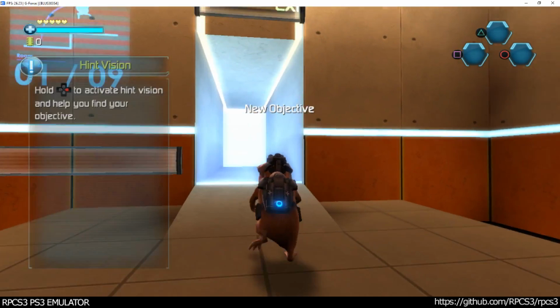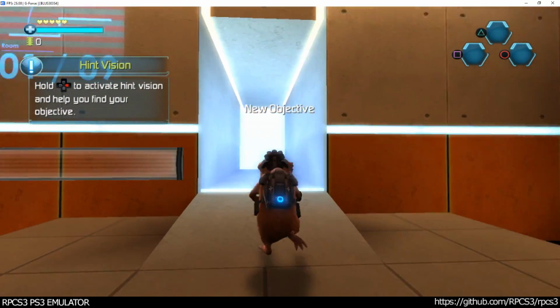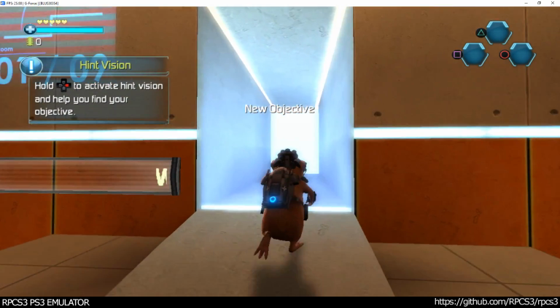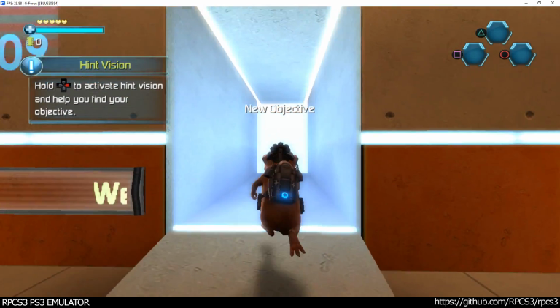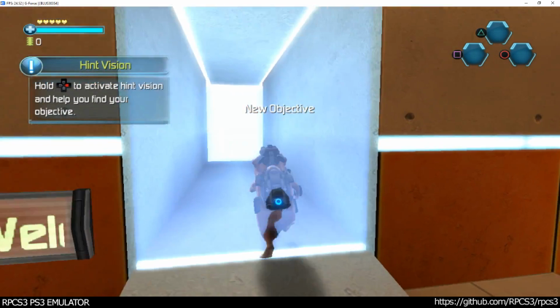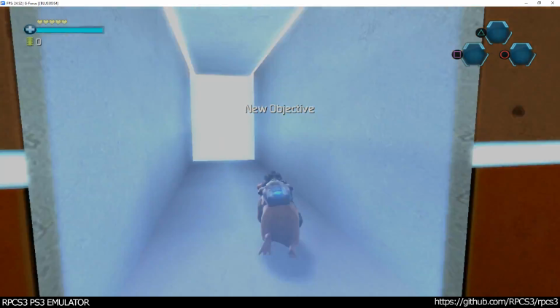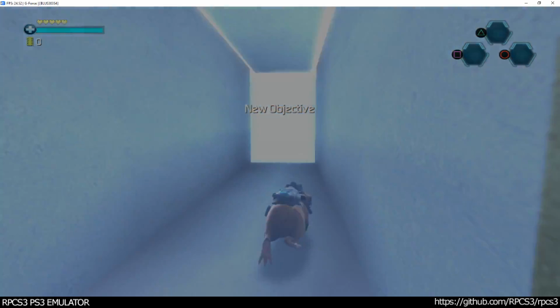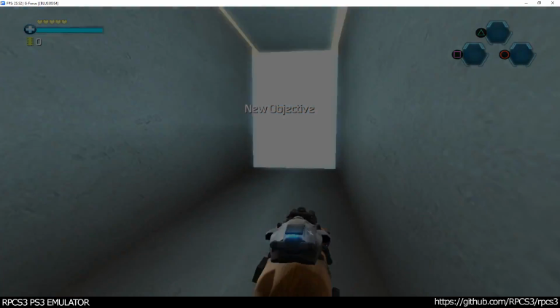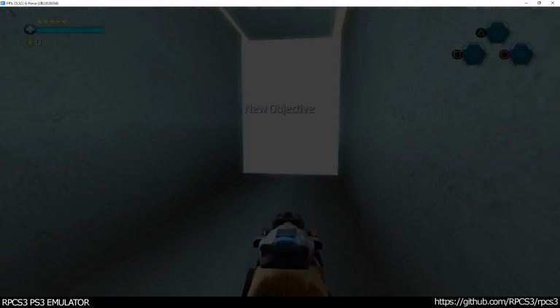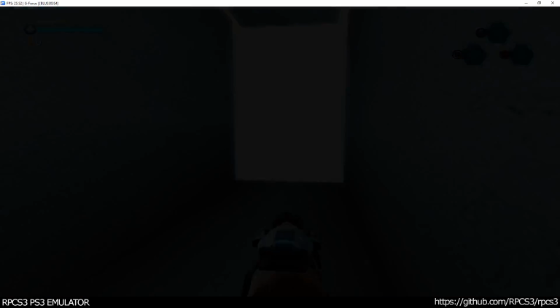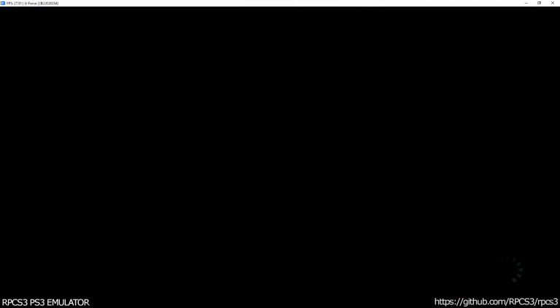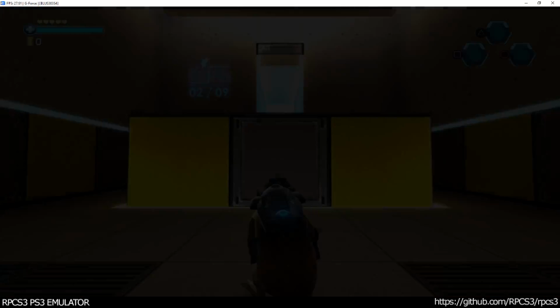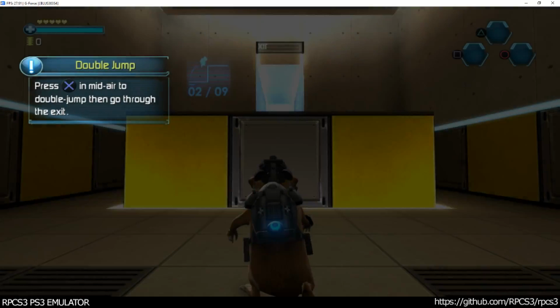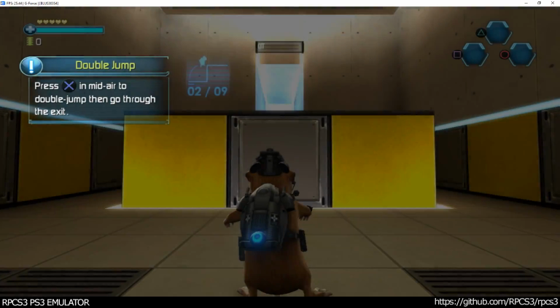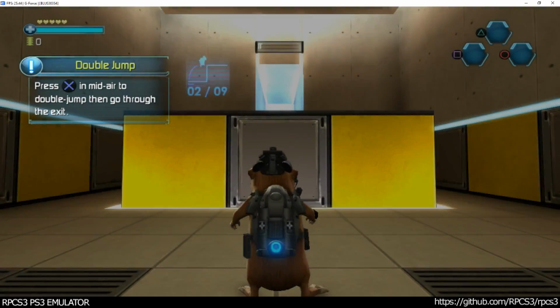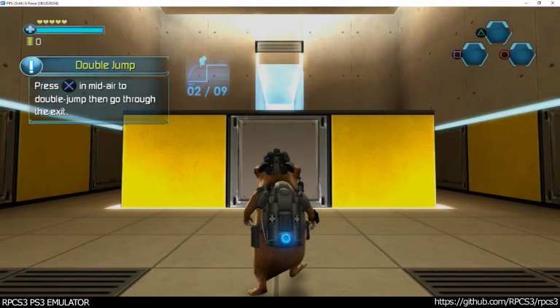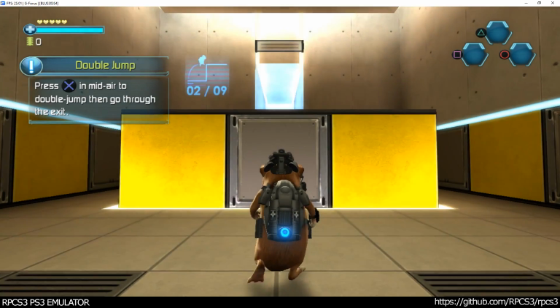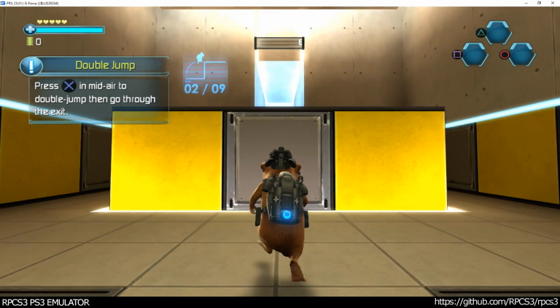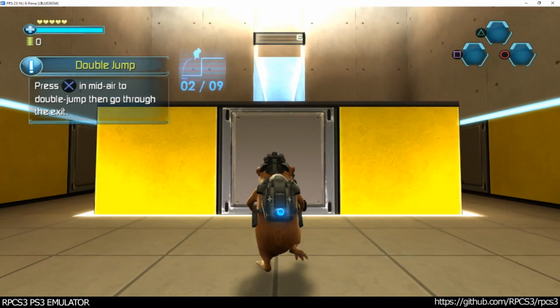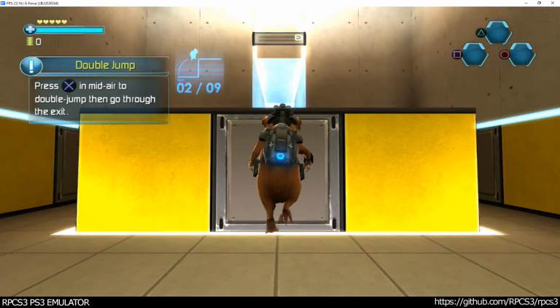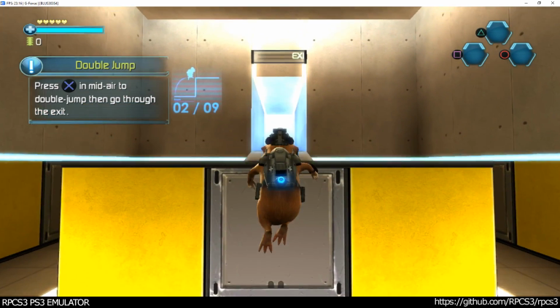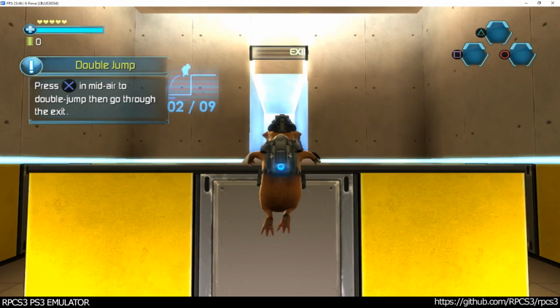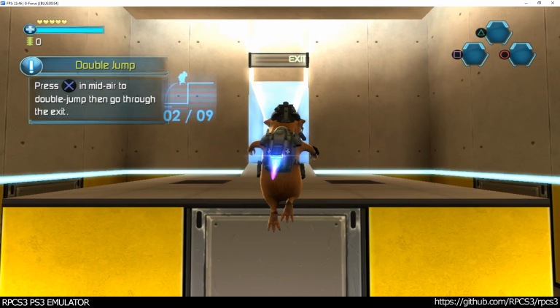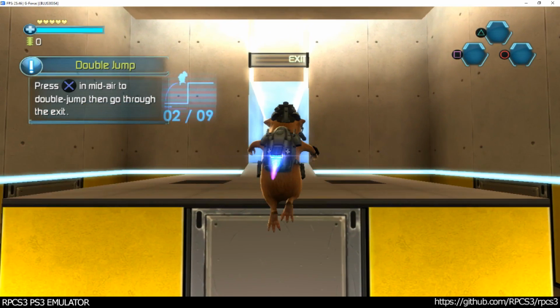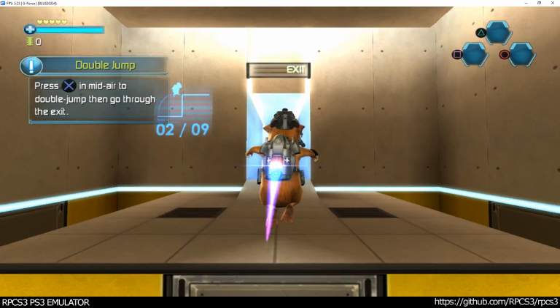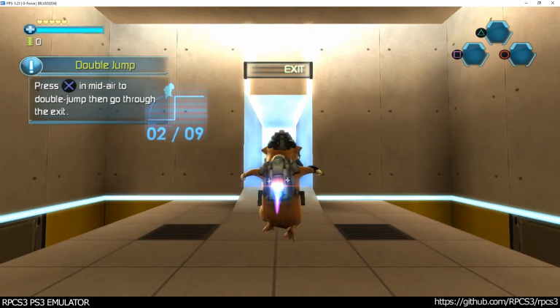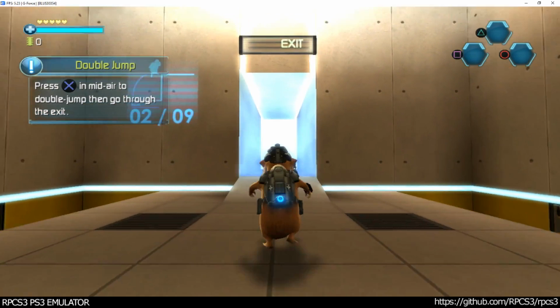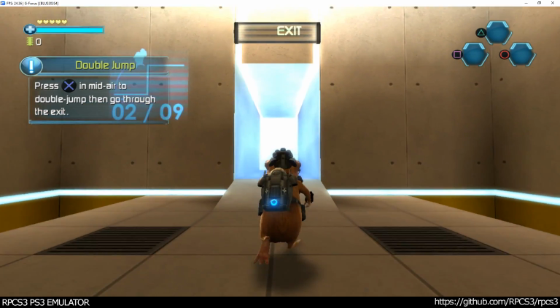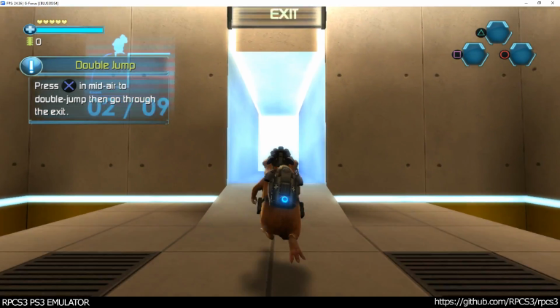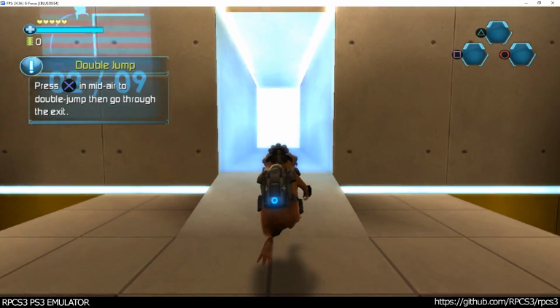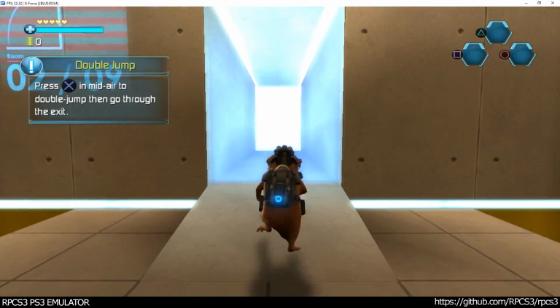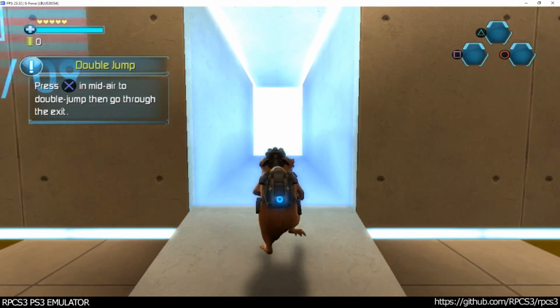Hold the button. Press the jump button in midair to double jump, then go through the exit.